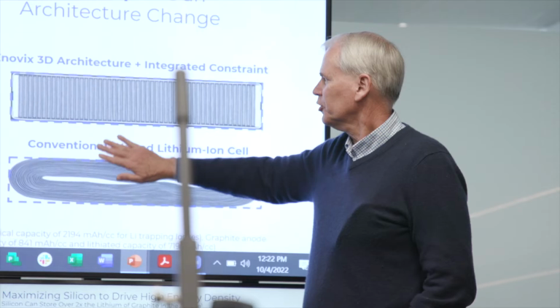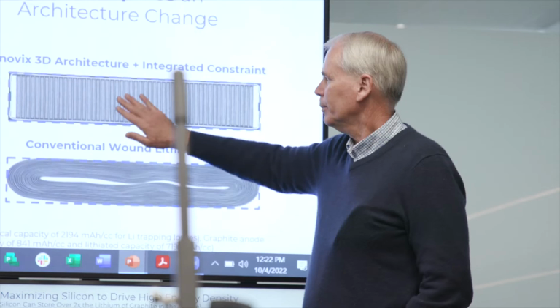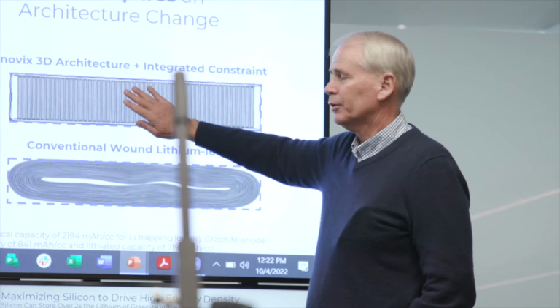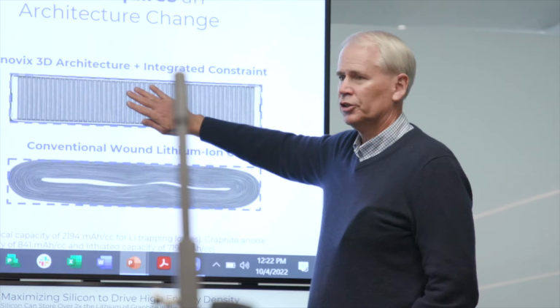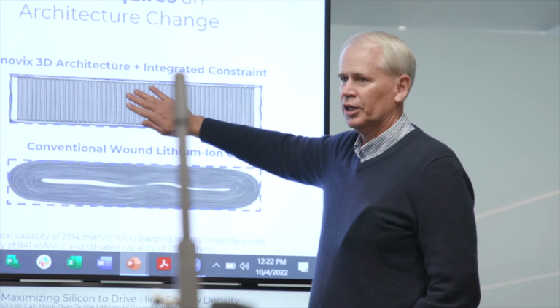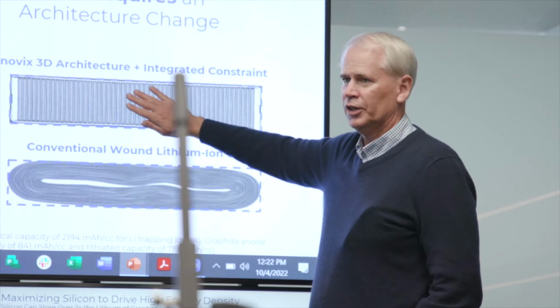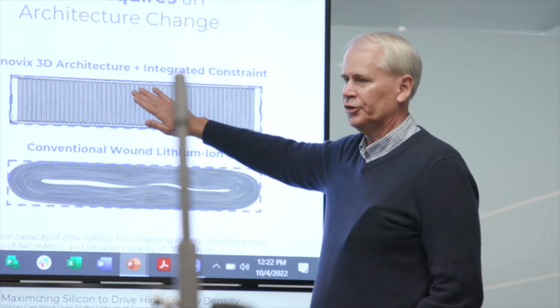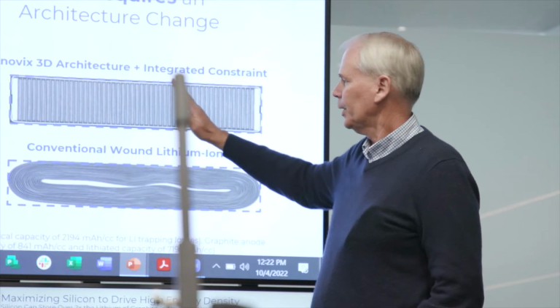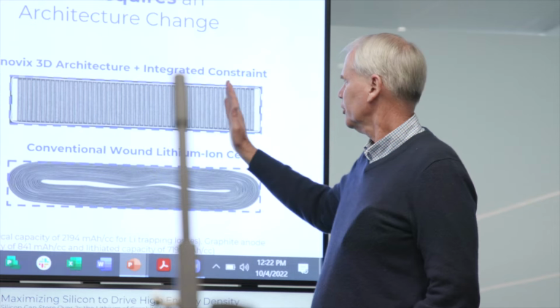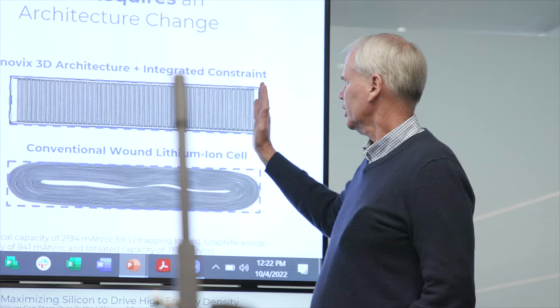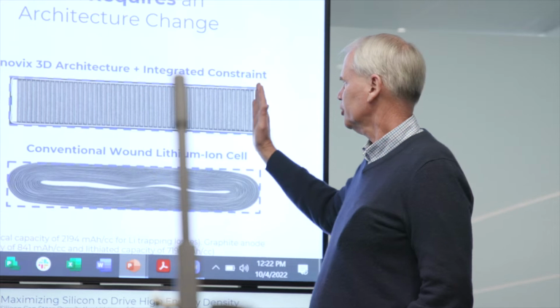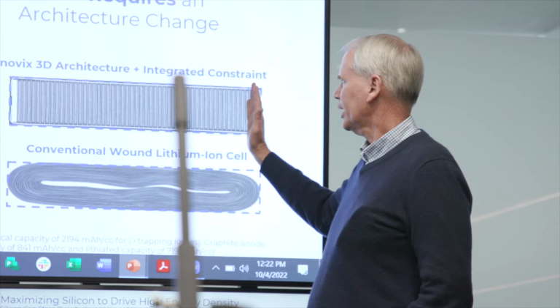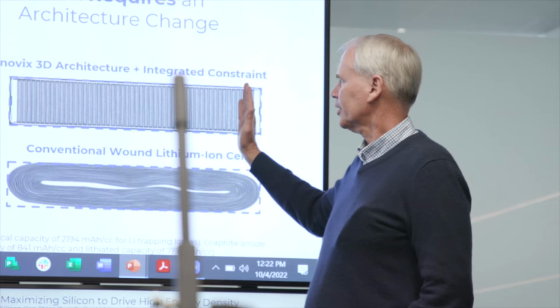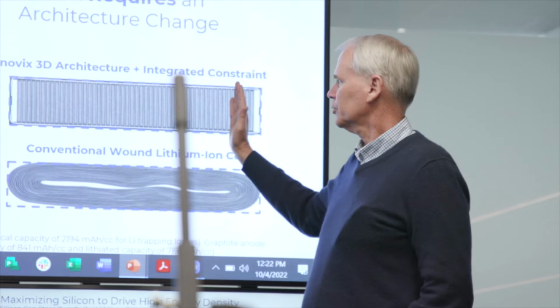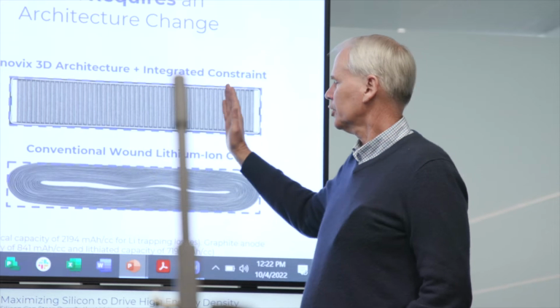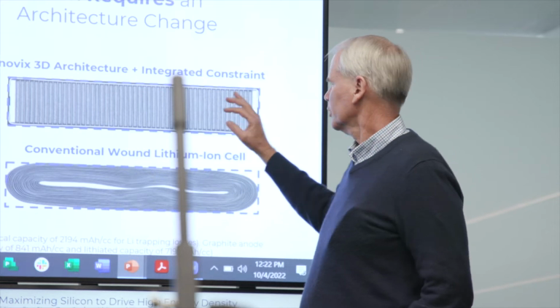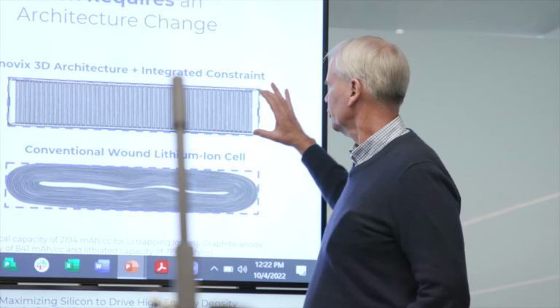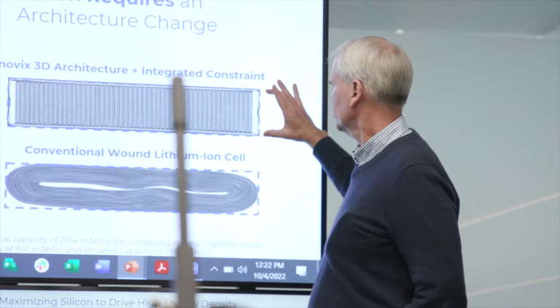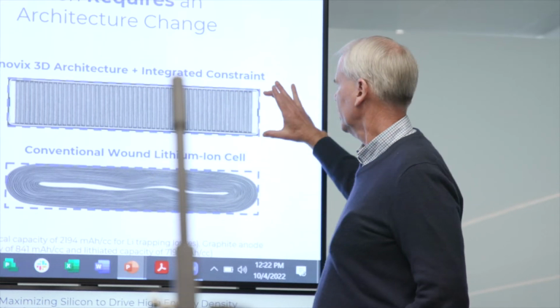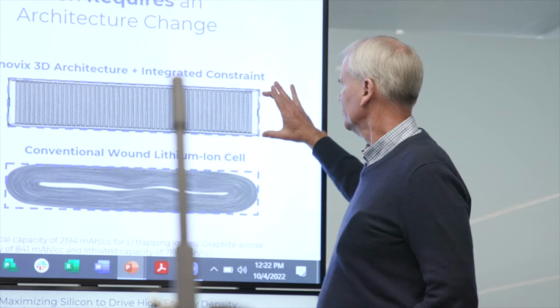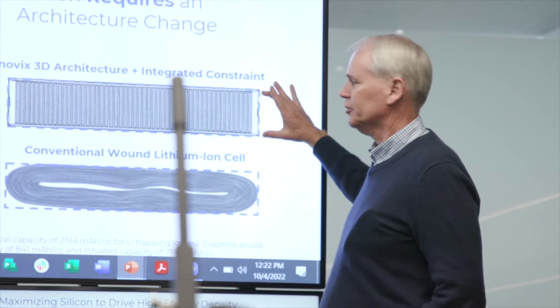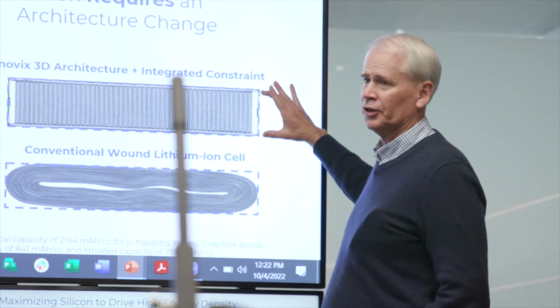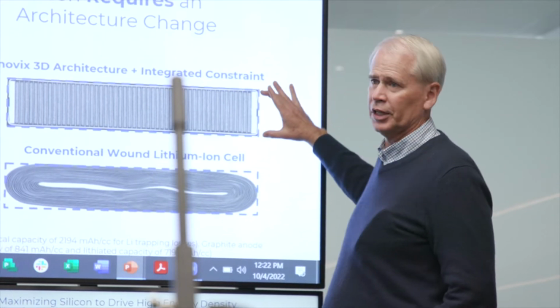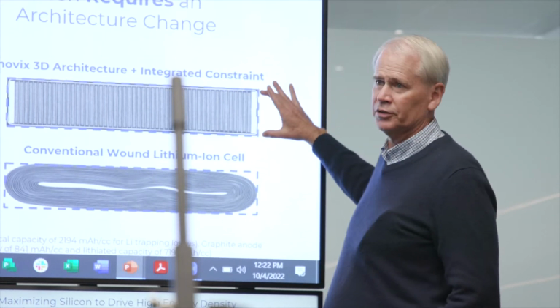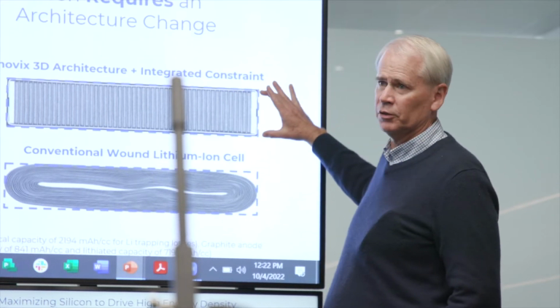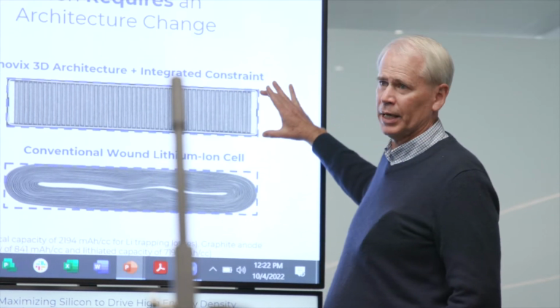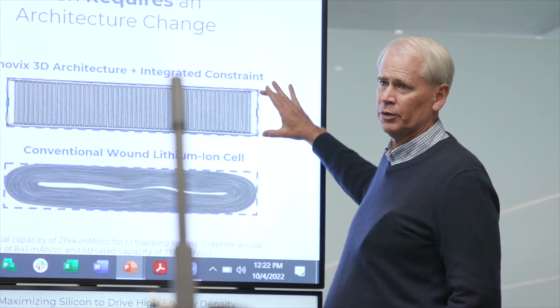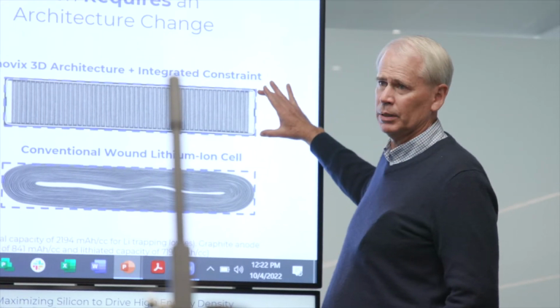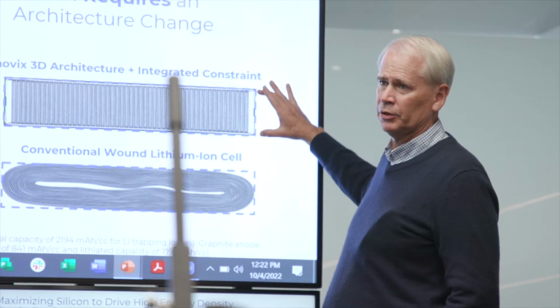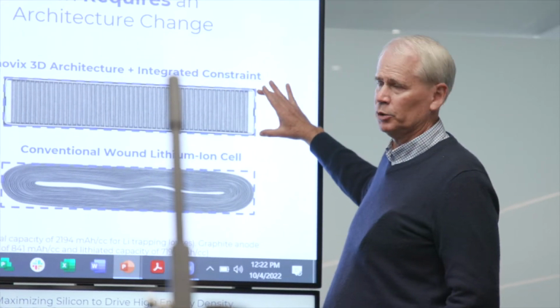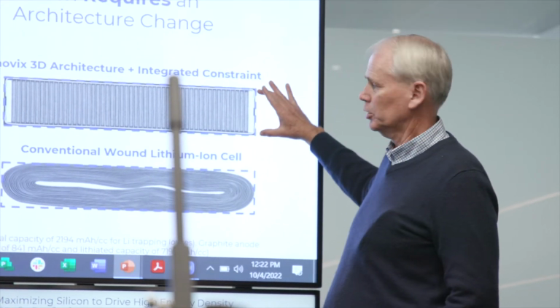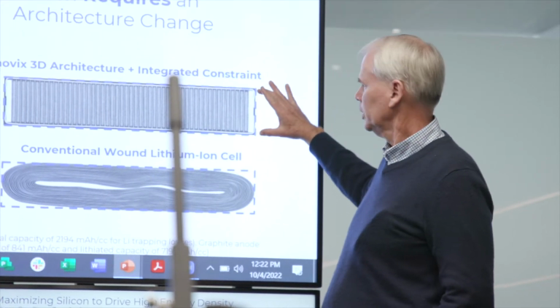Our battery looks like this. It's basically a stack structure. This is the thickest of the battery, maybe three millimeters.